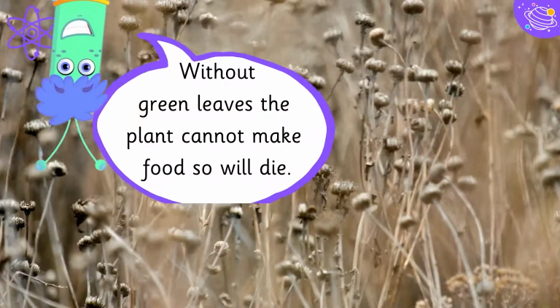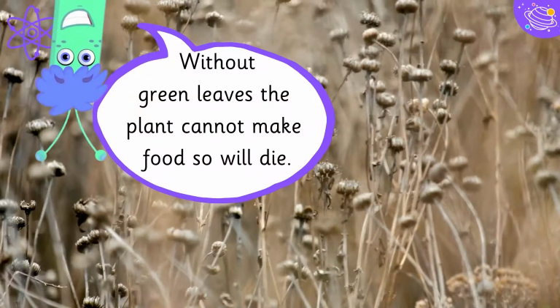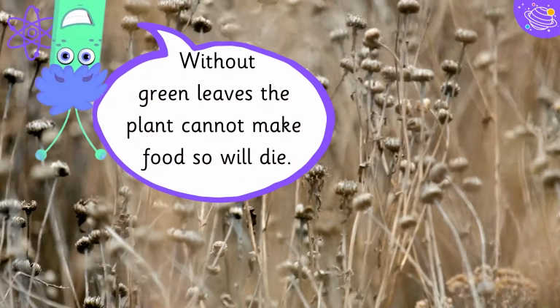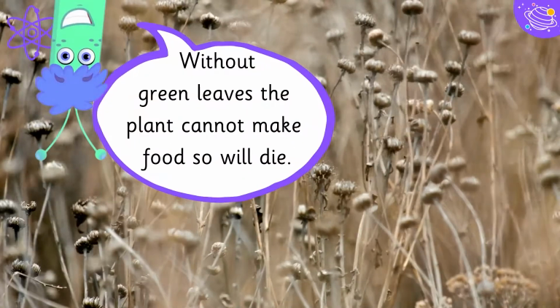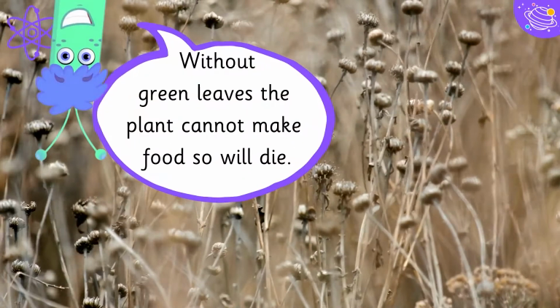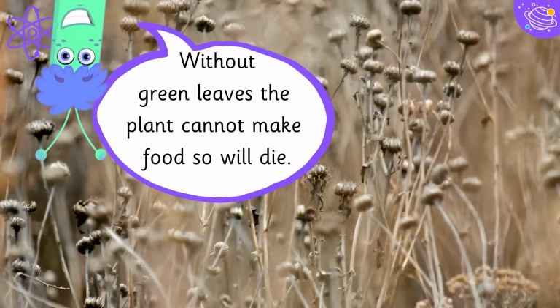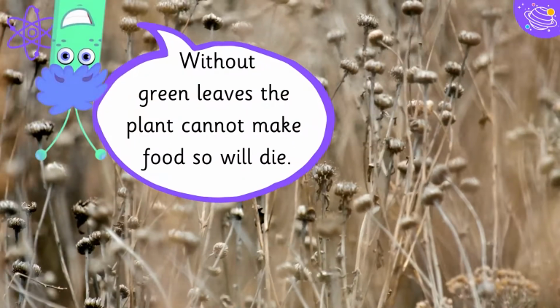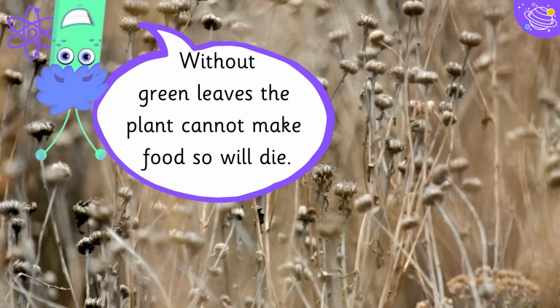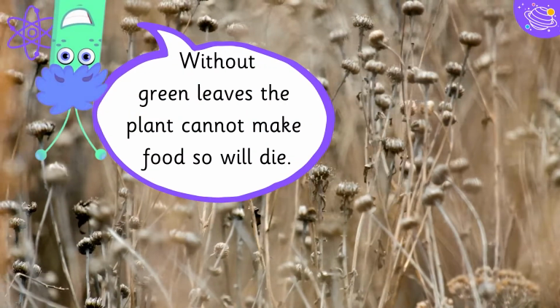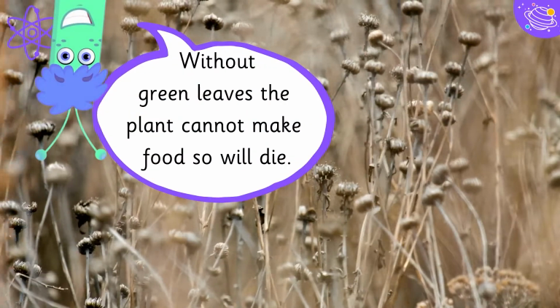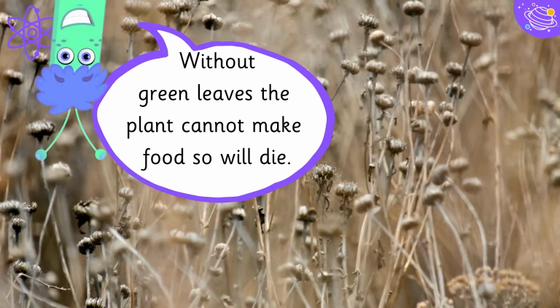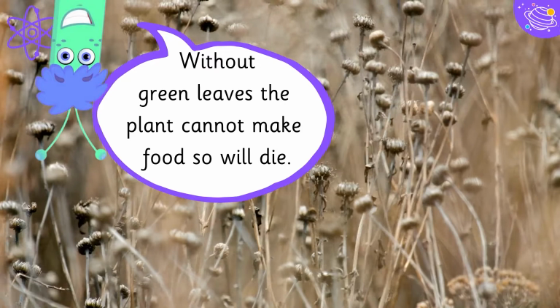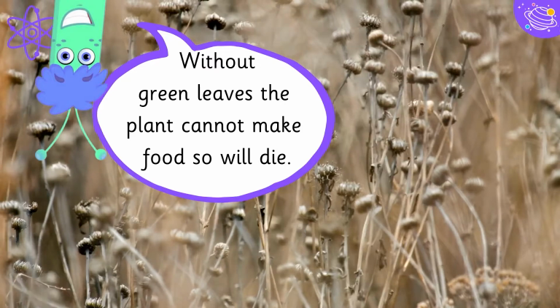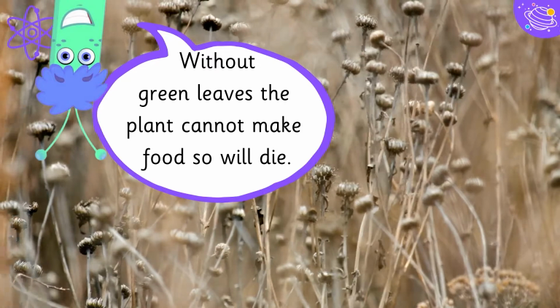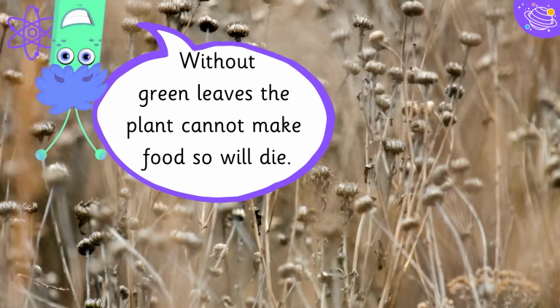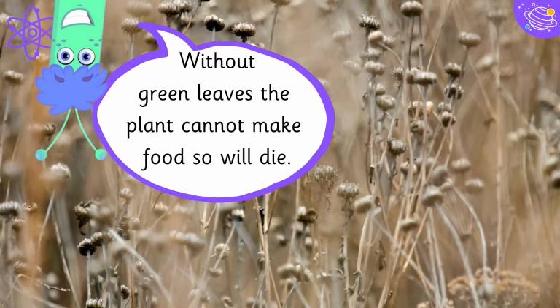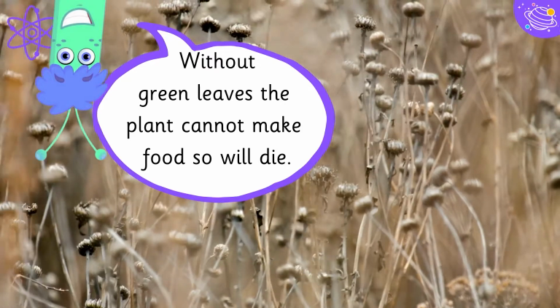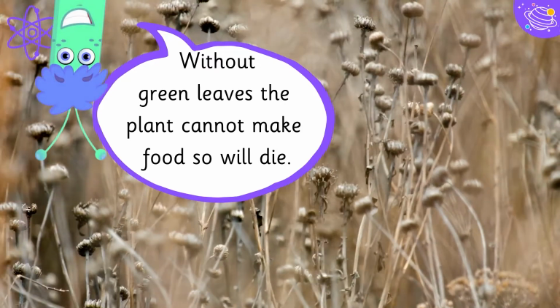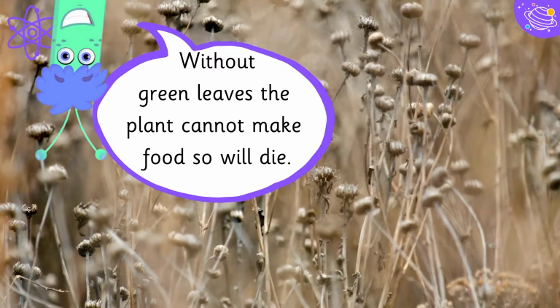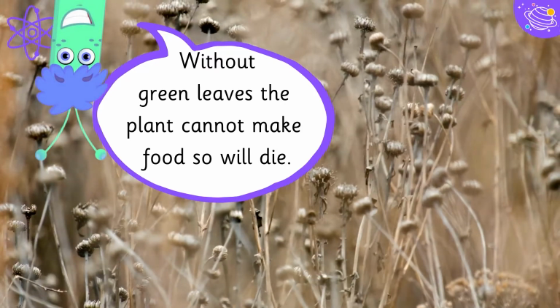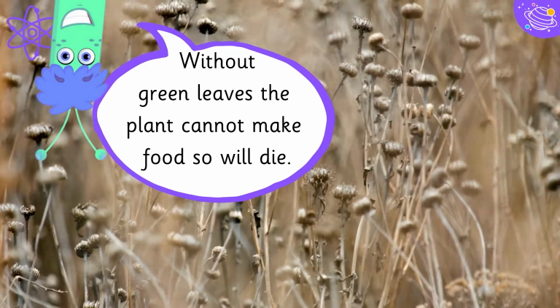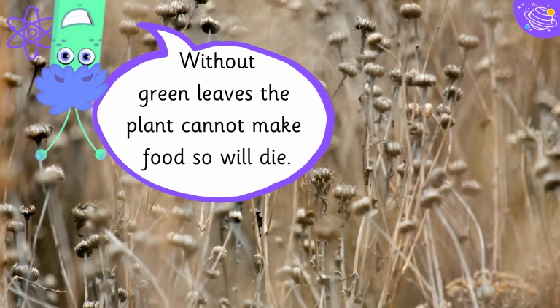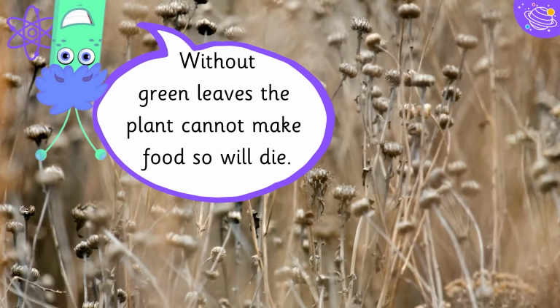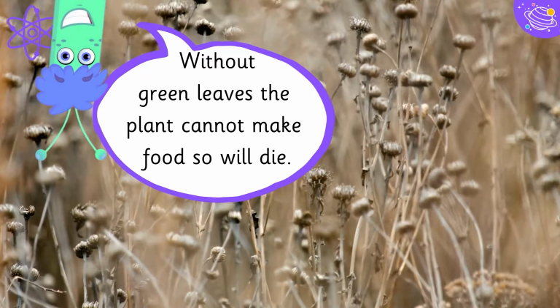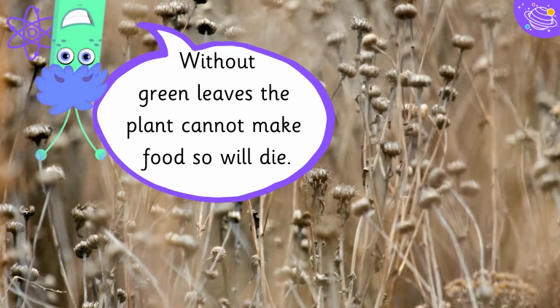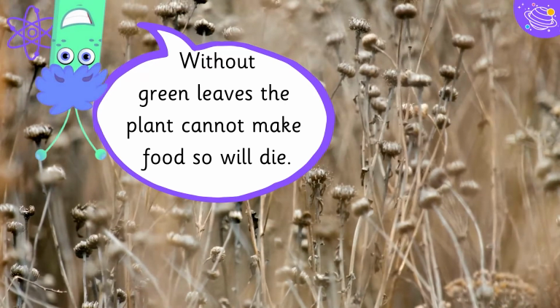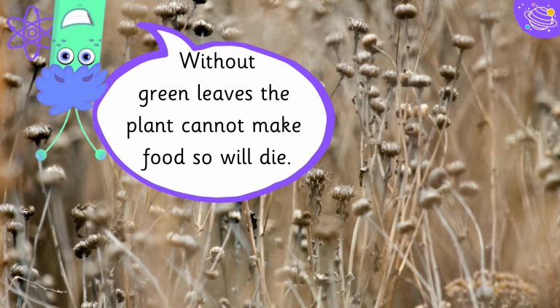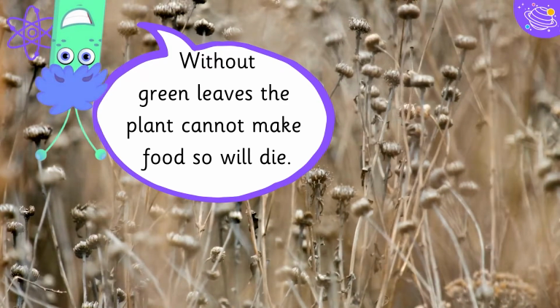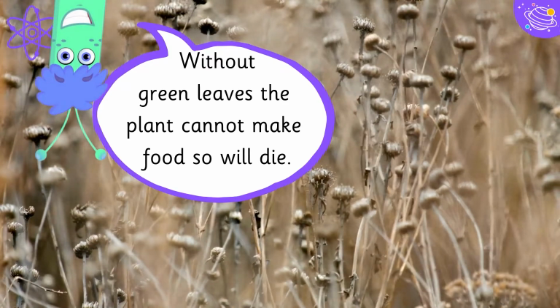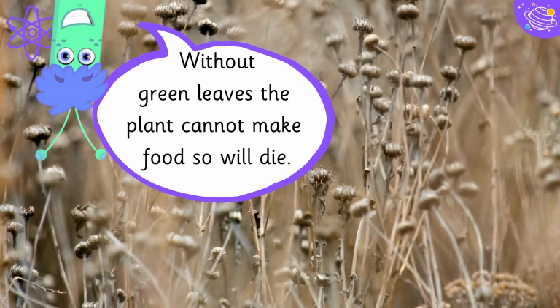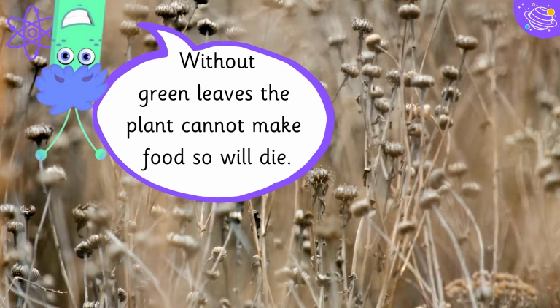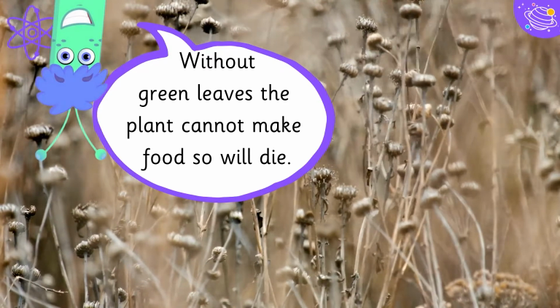Then the leaves start to turn yellow. Without green leaves, the plant cannot make food, so it will die.